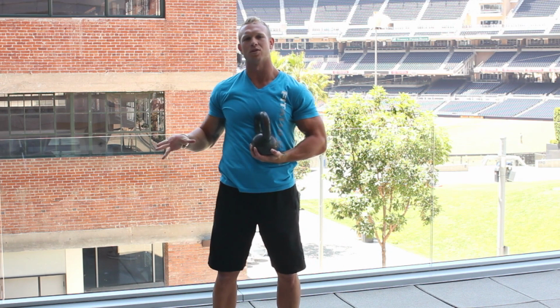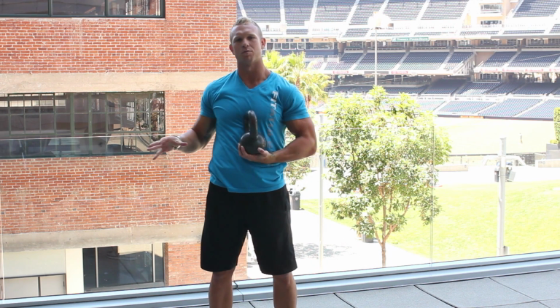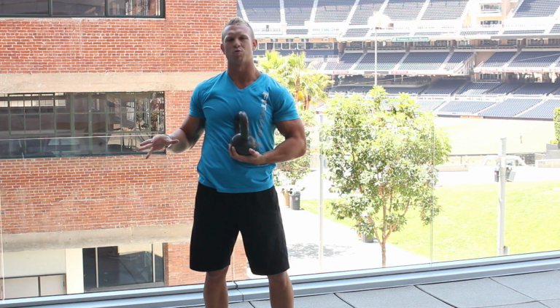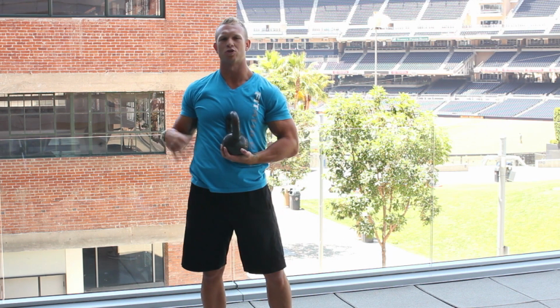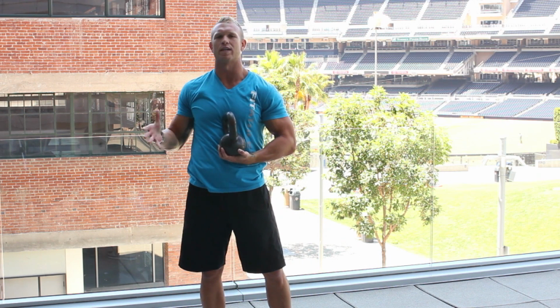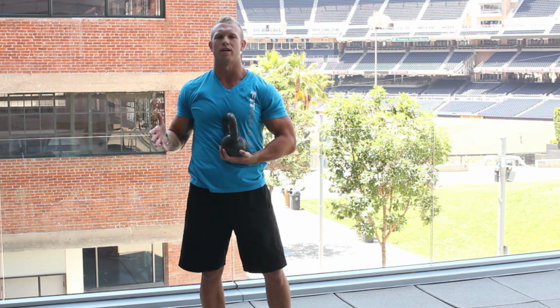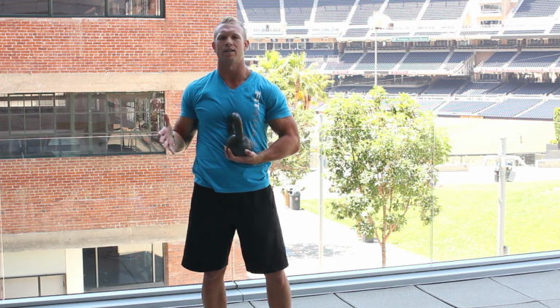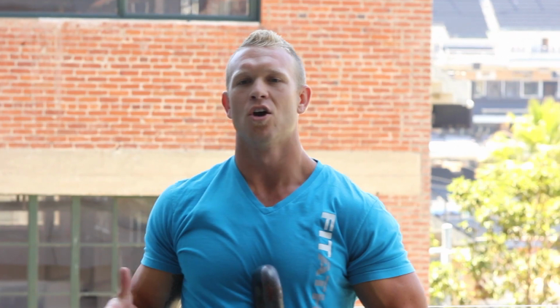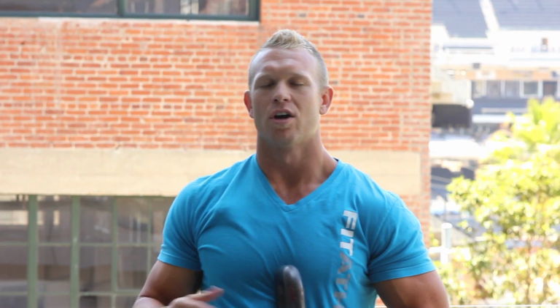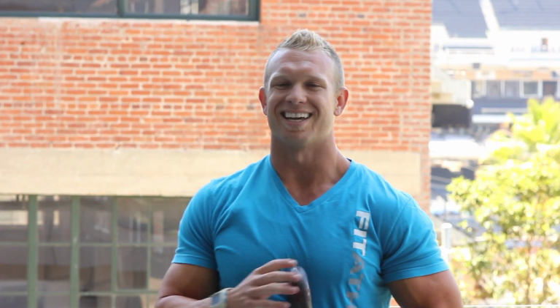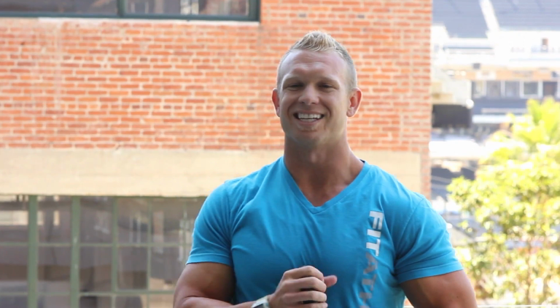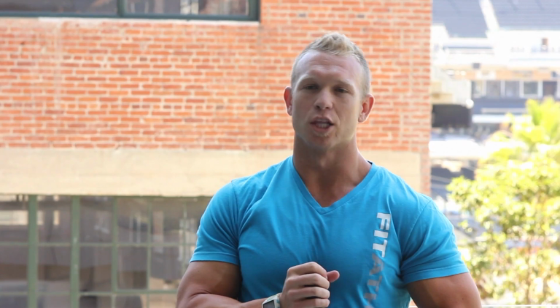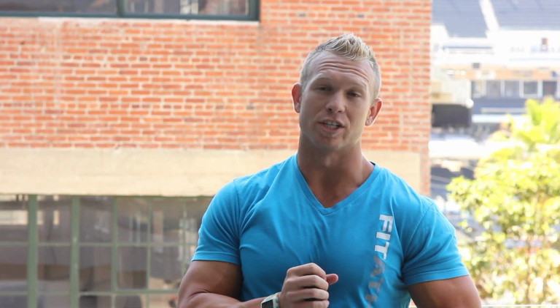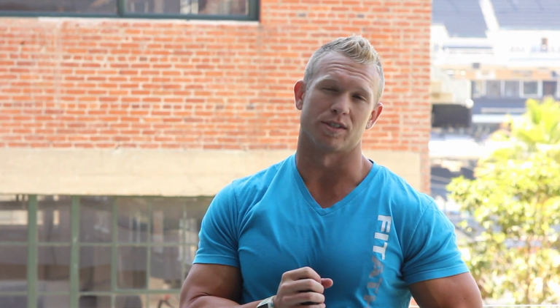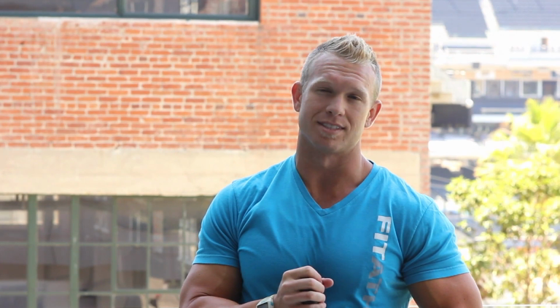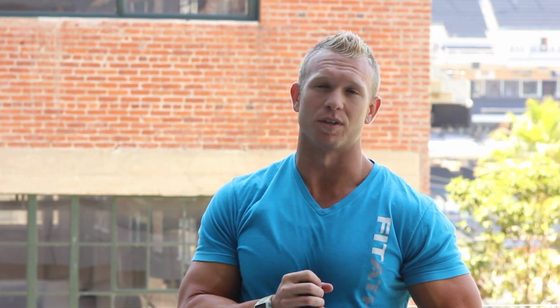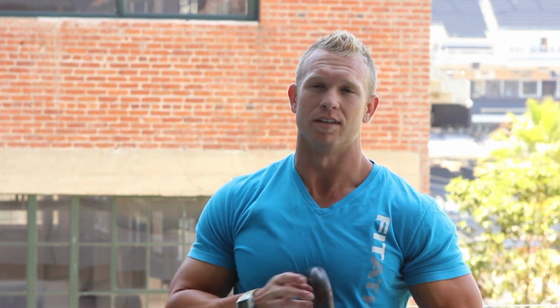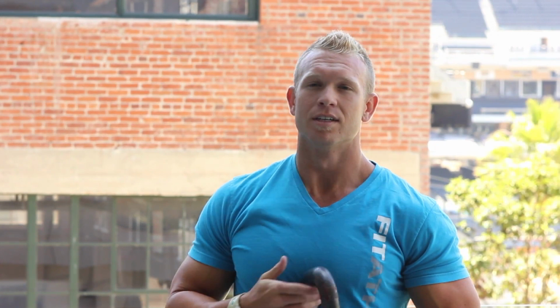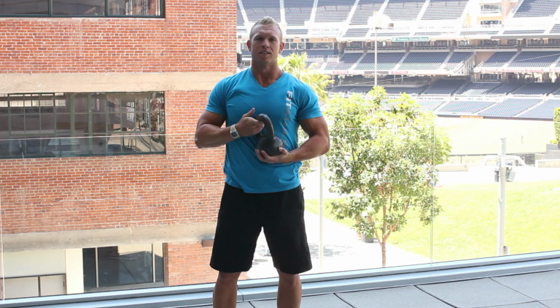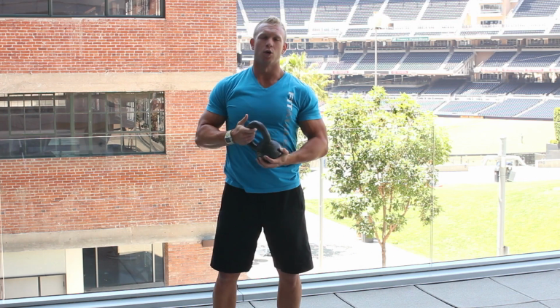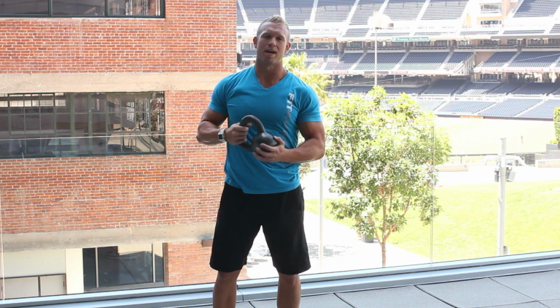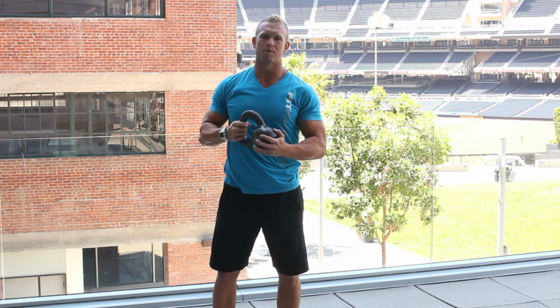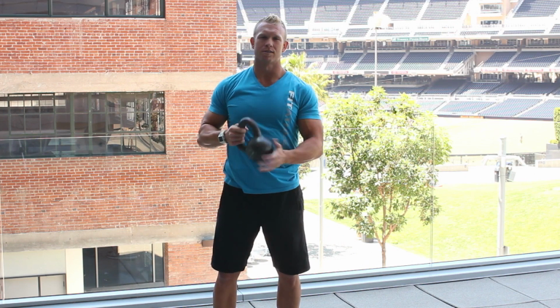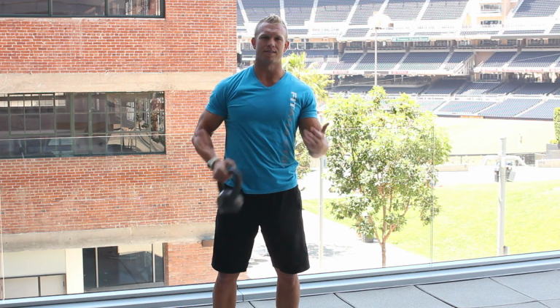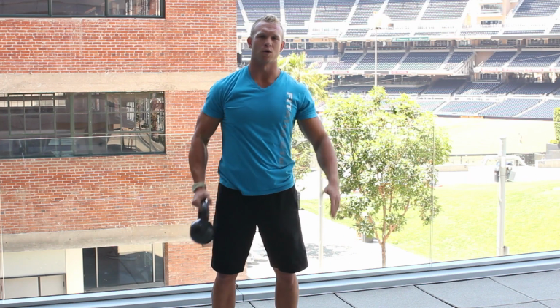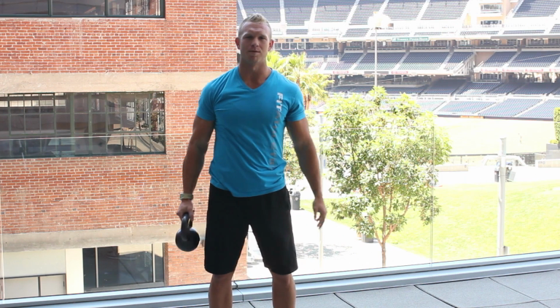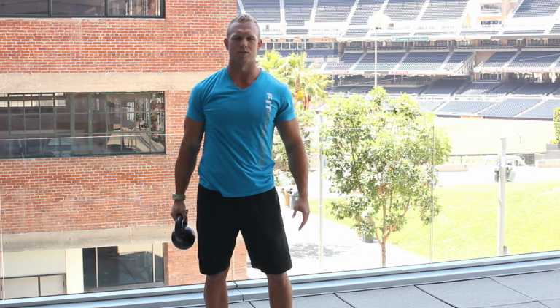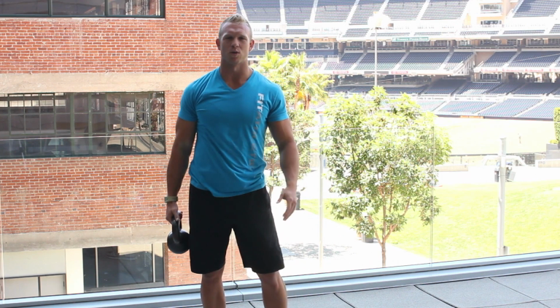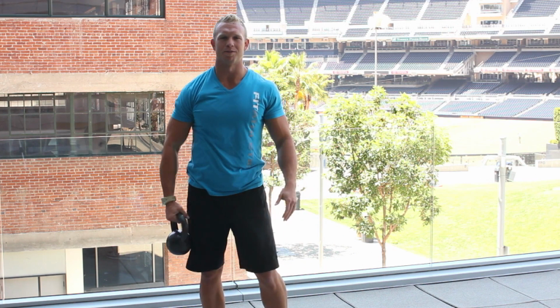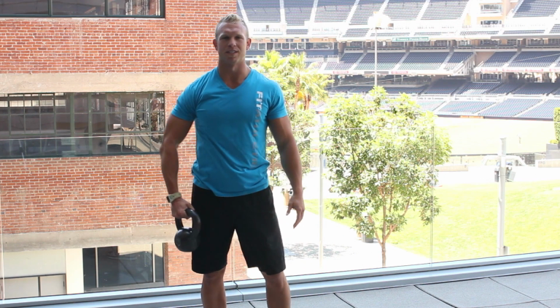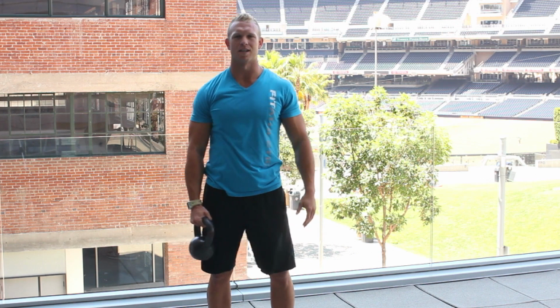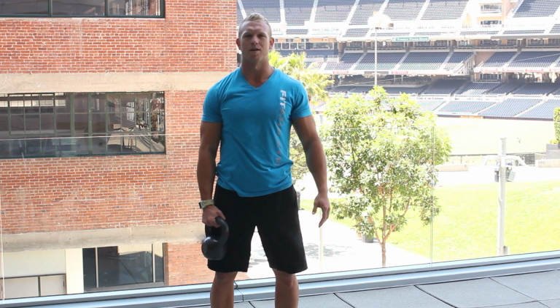Dumbbells are much more strength training and it's loading joints differently. So I hope that helps. This is Taylor Robbins with TaylorRobbinsFitness.com.